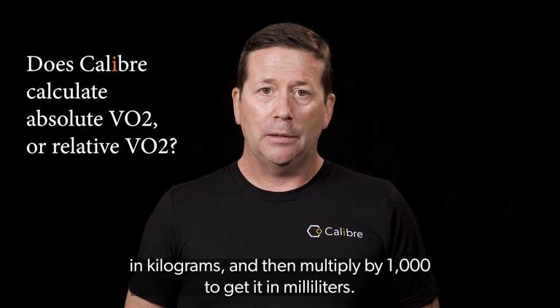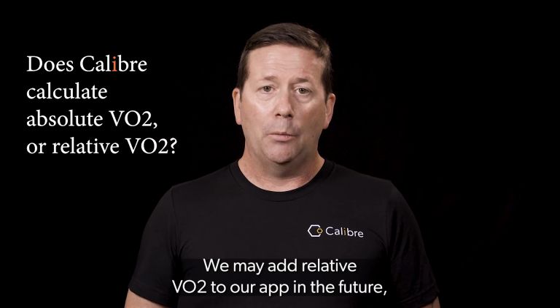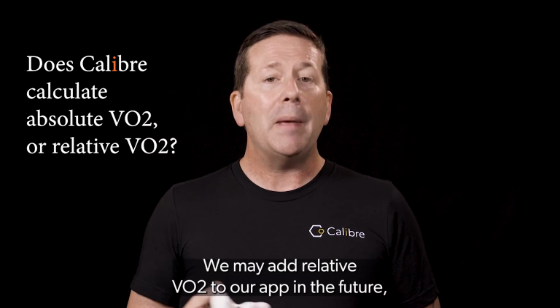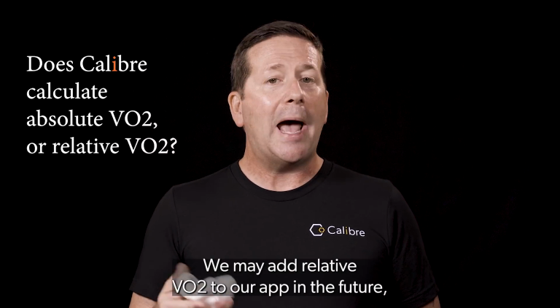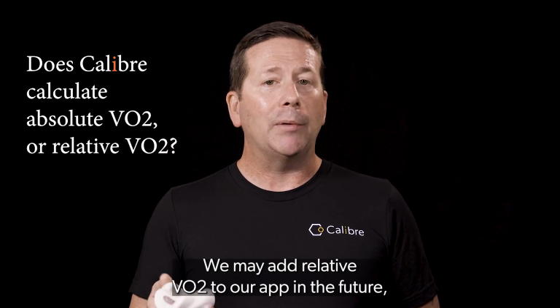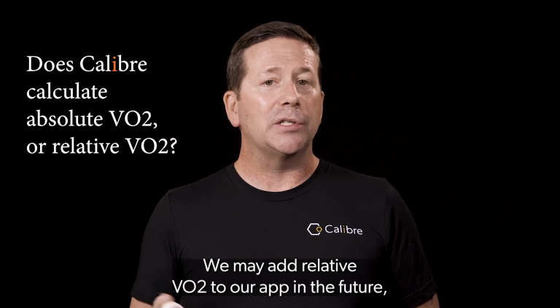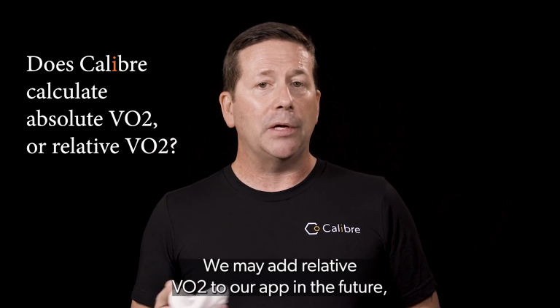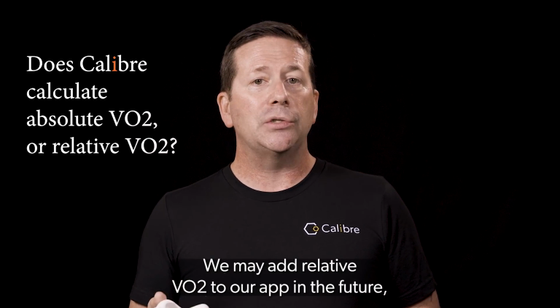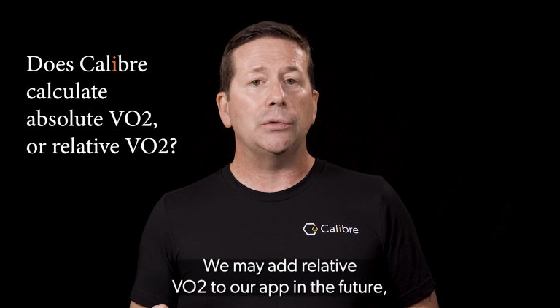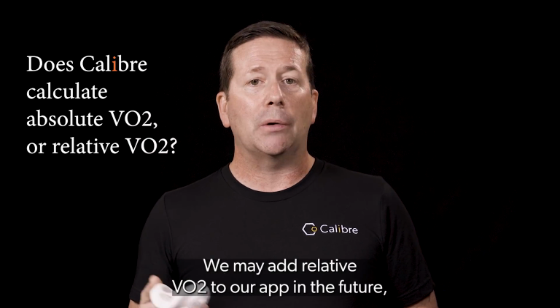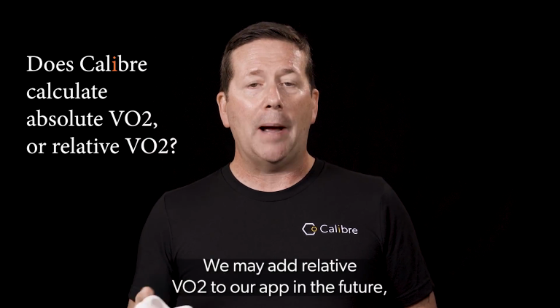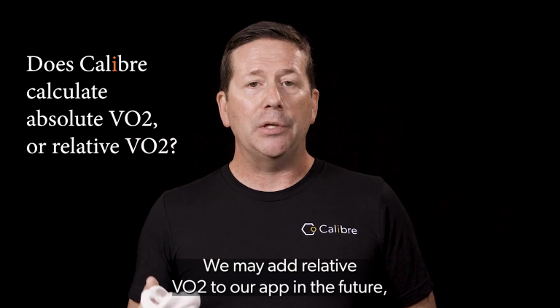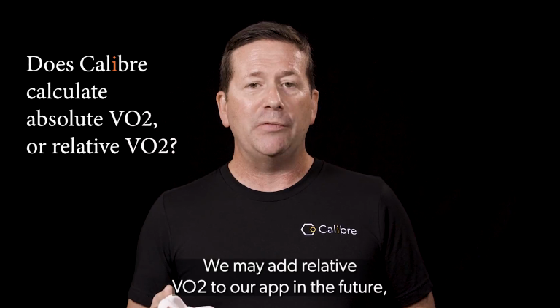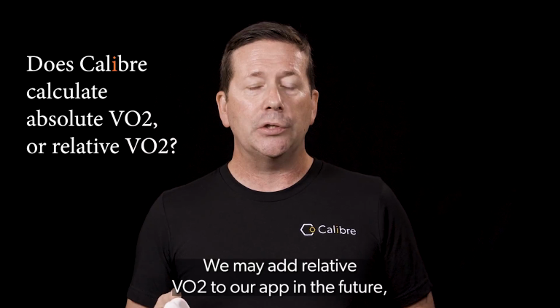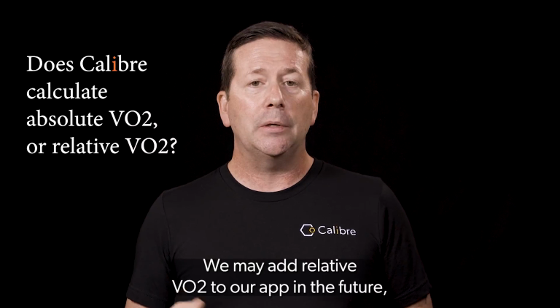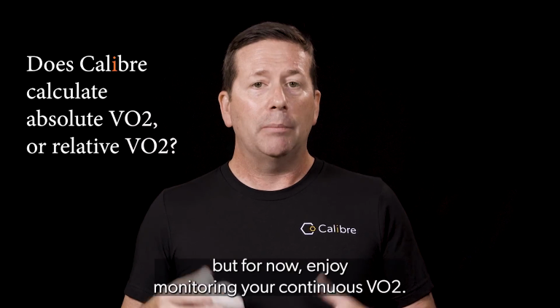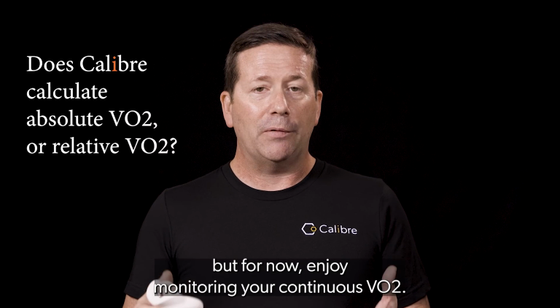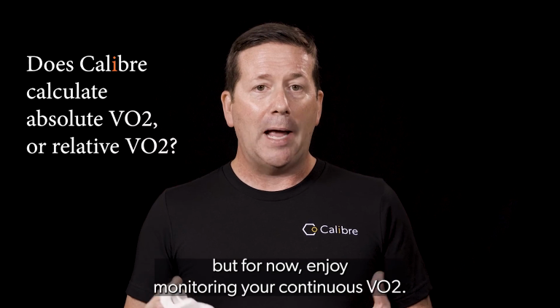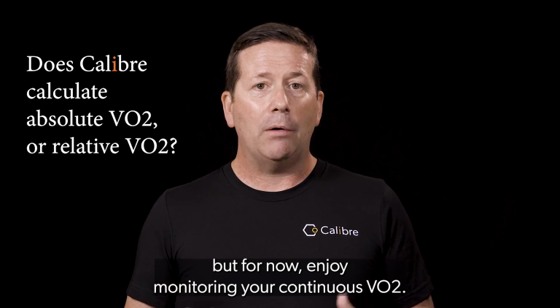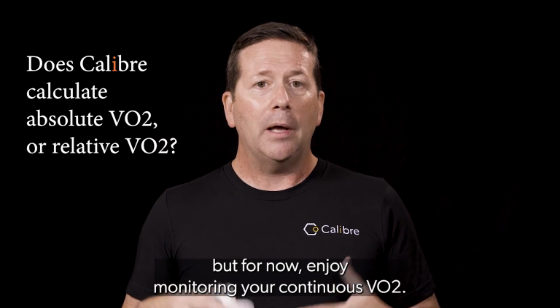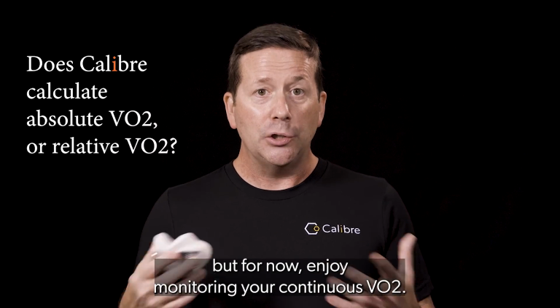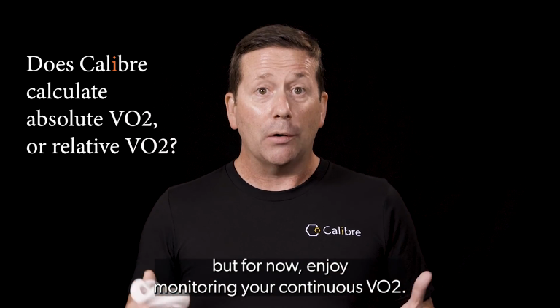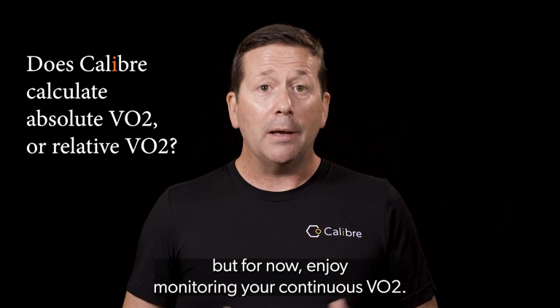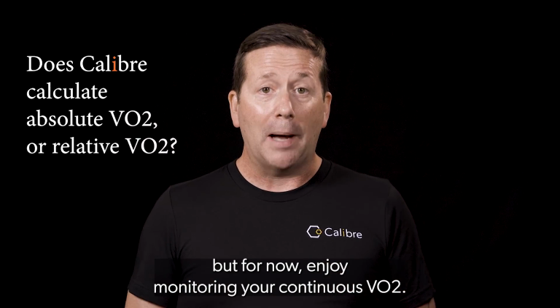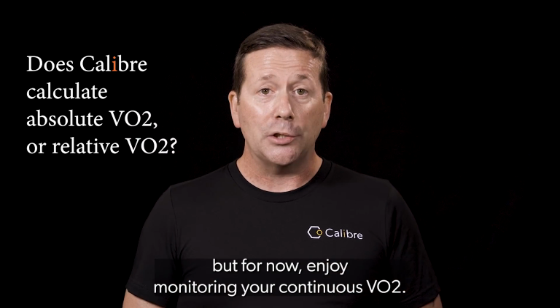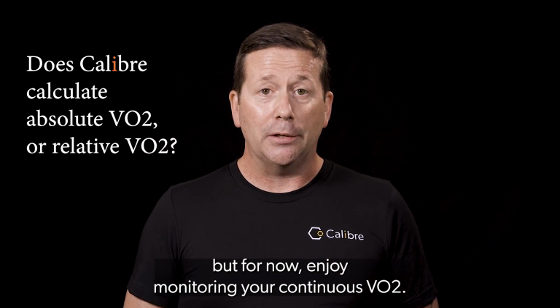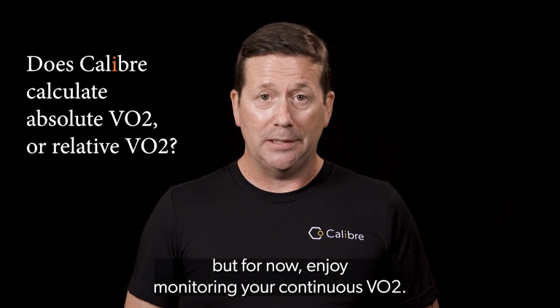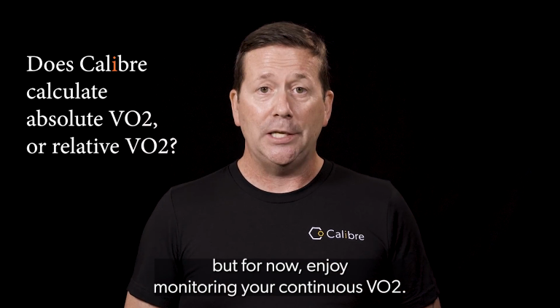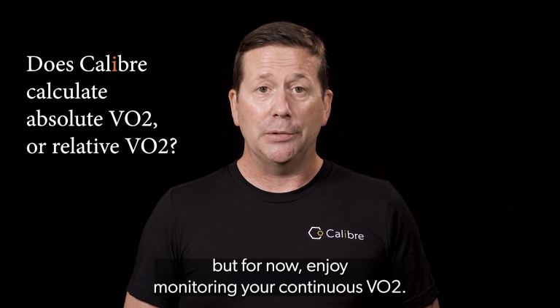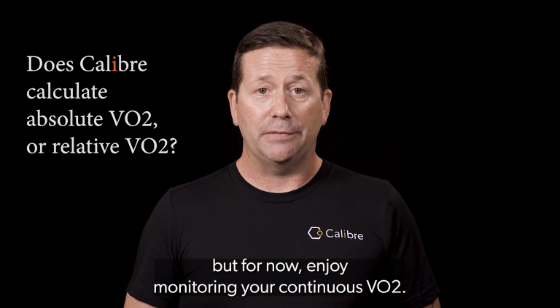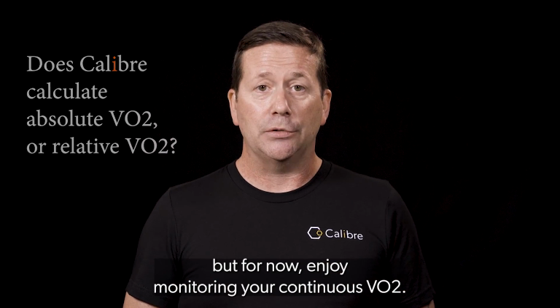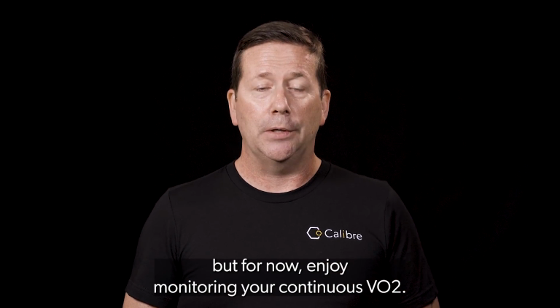We may add relative VO2 to our app in the future, but for now, enjoy monitoring your continuous VO2.